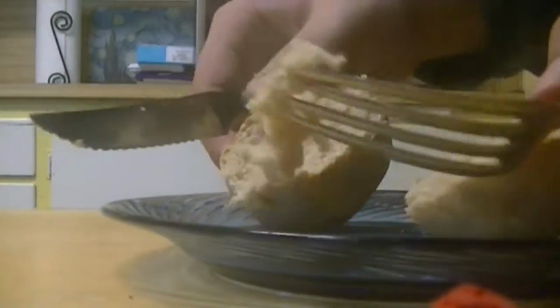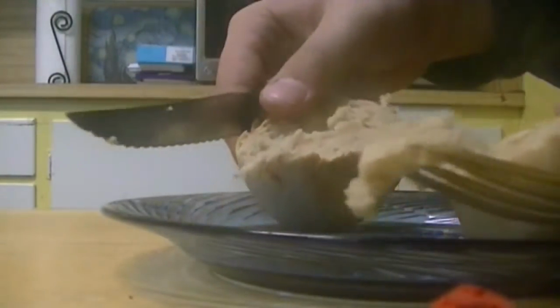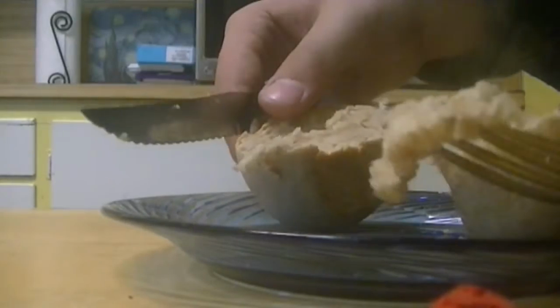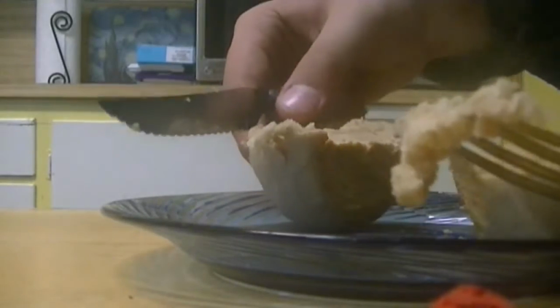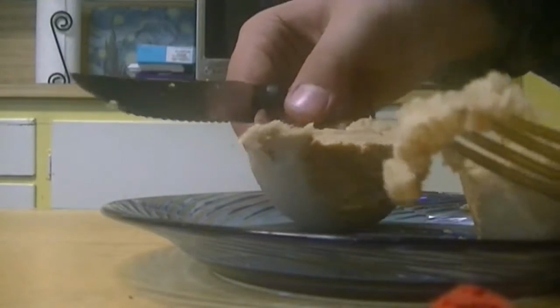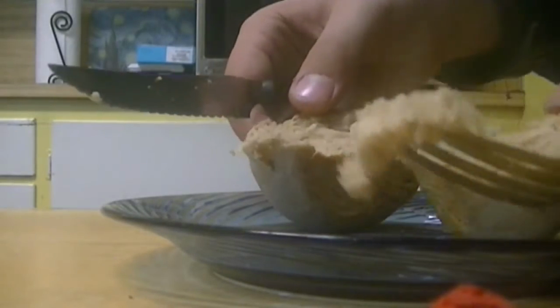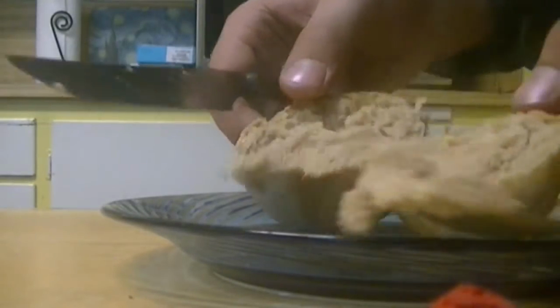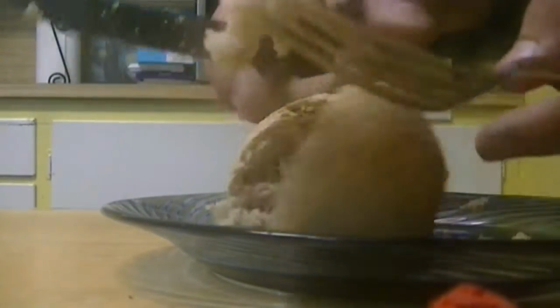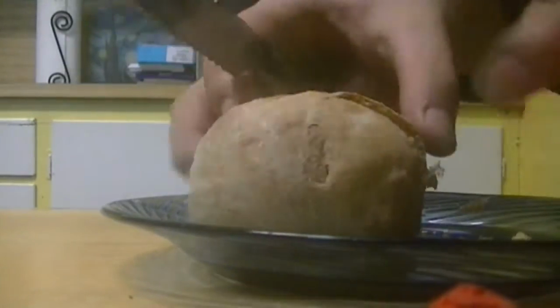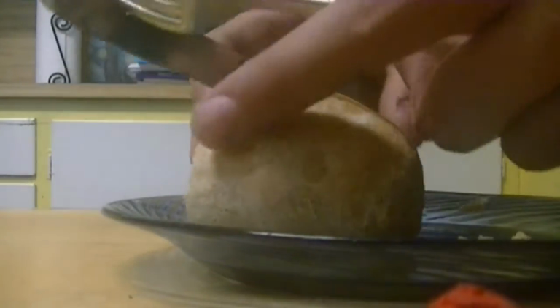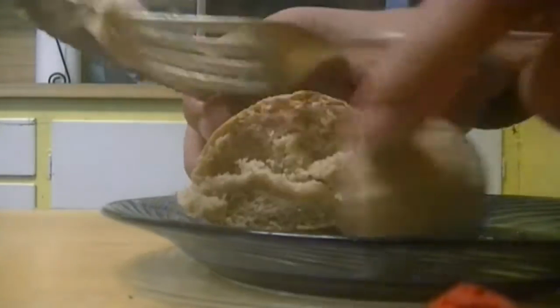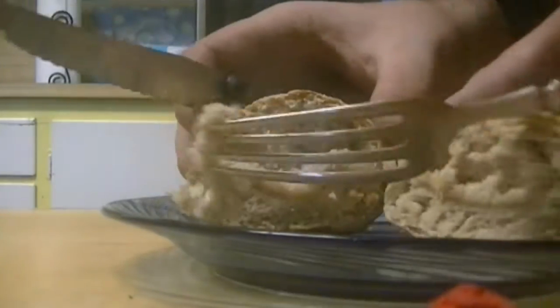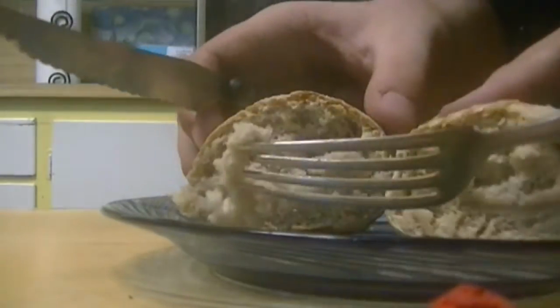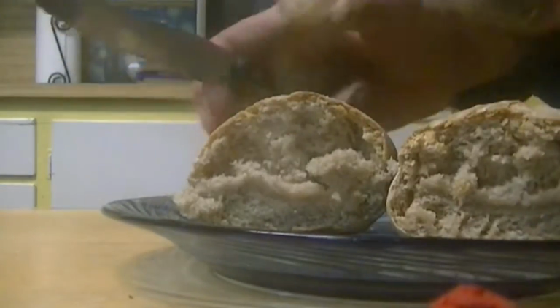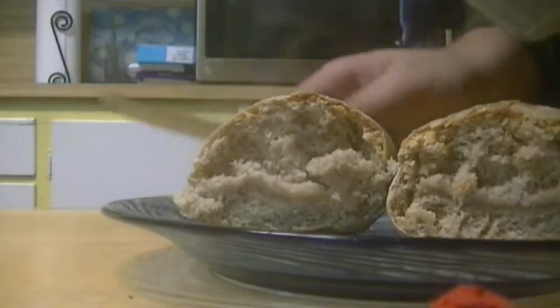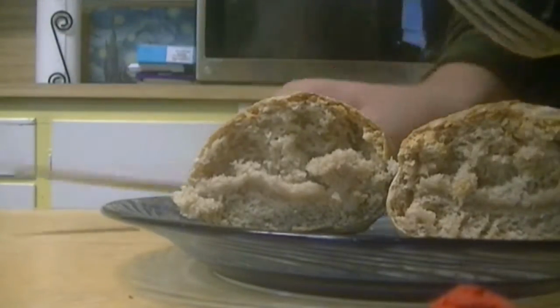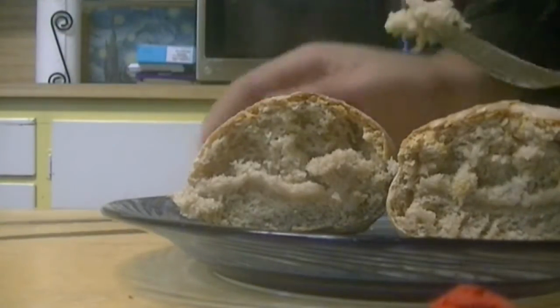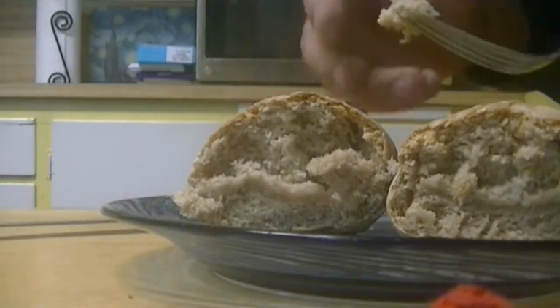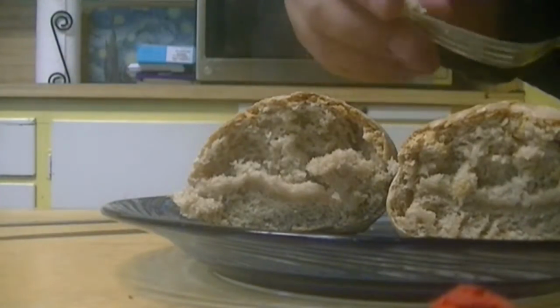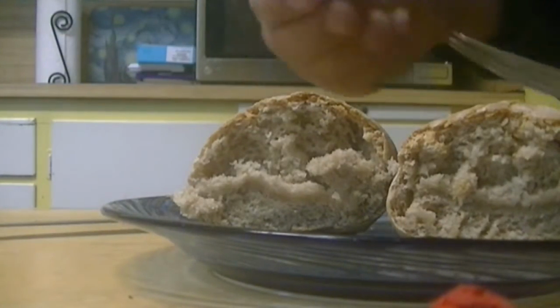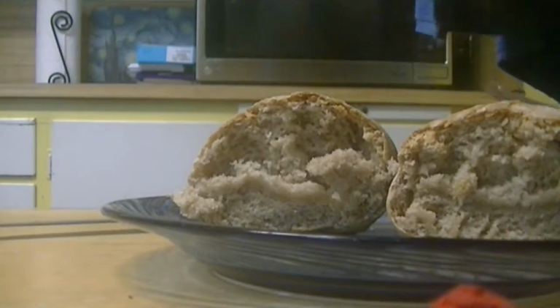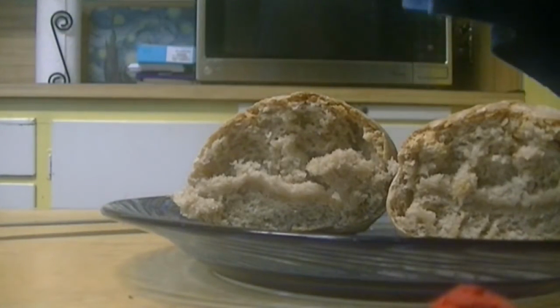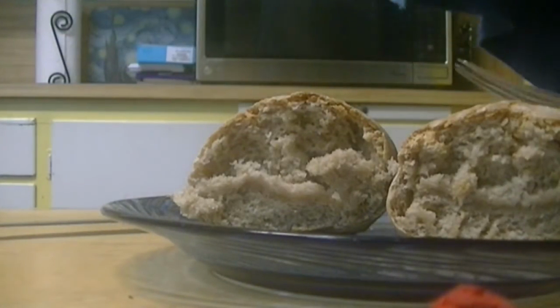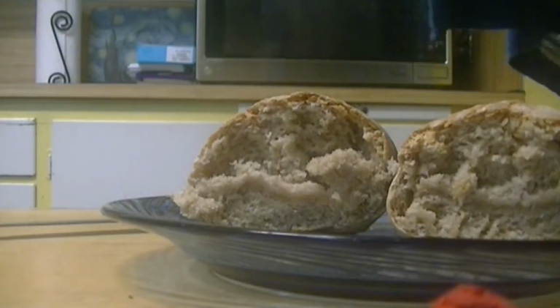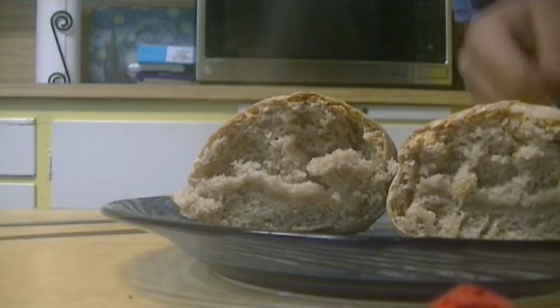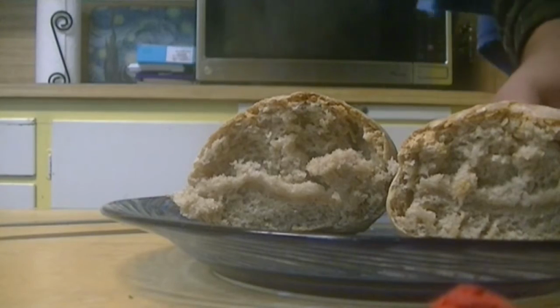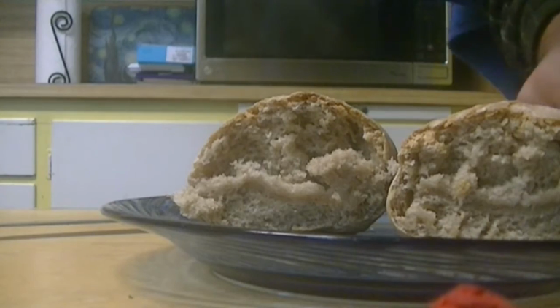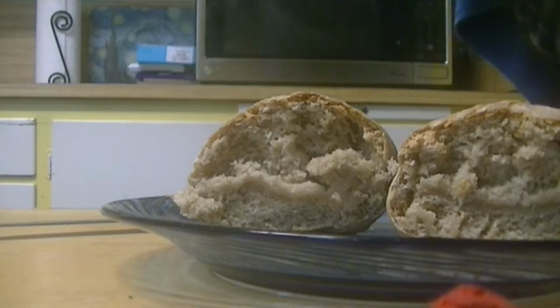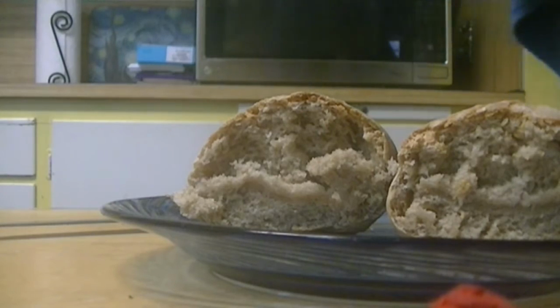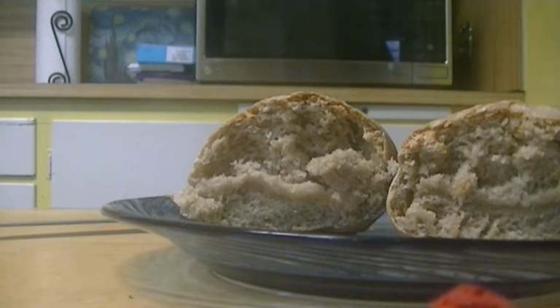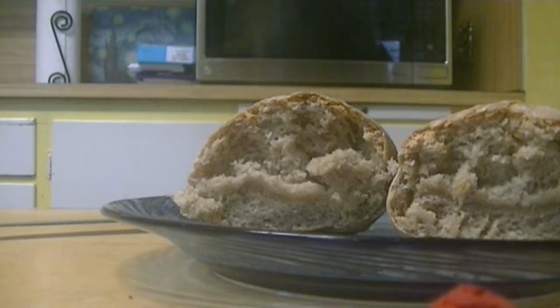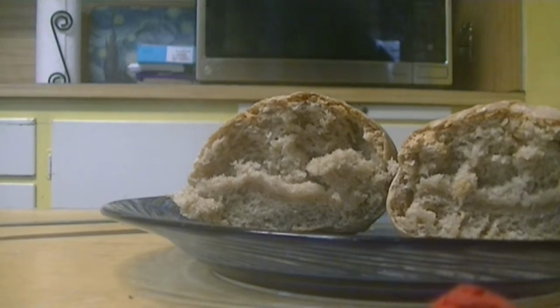Now to see if it is done, go ahead, cut it open, and if it looks just like this, it's done and ready to be enjoyed.